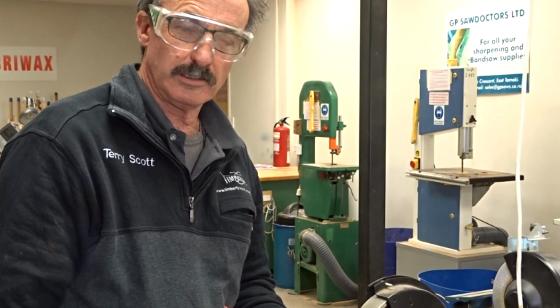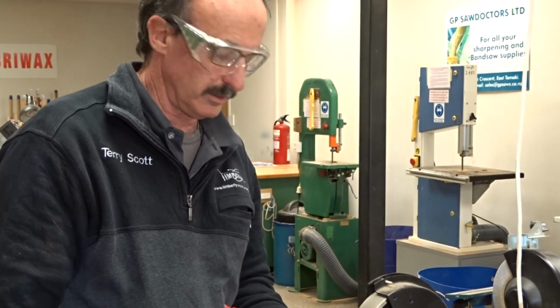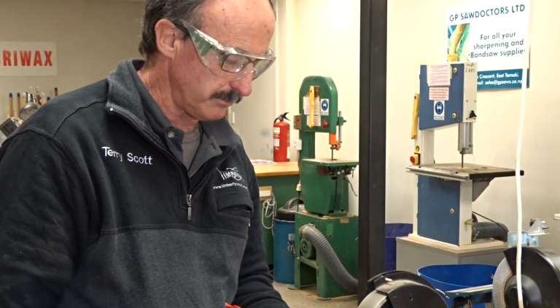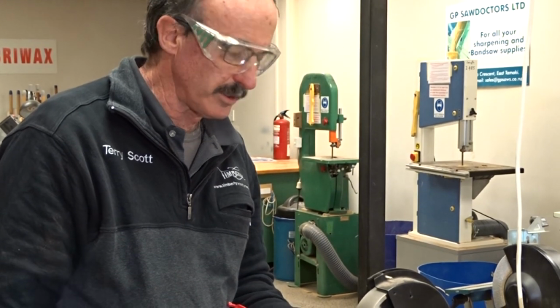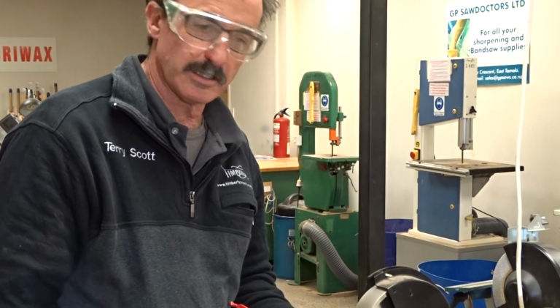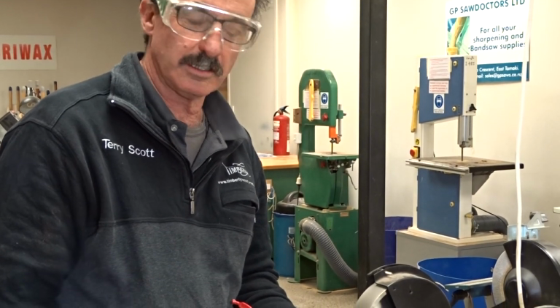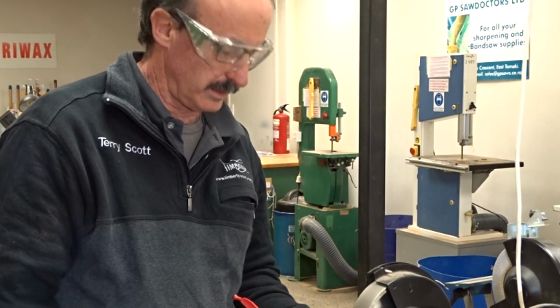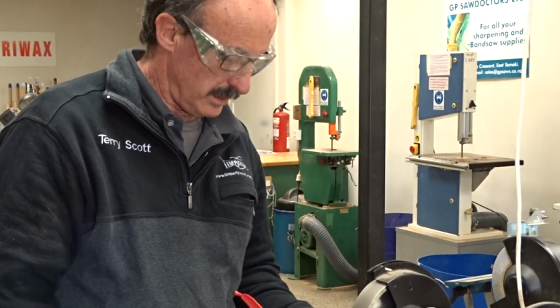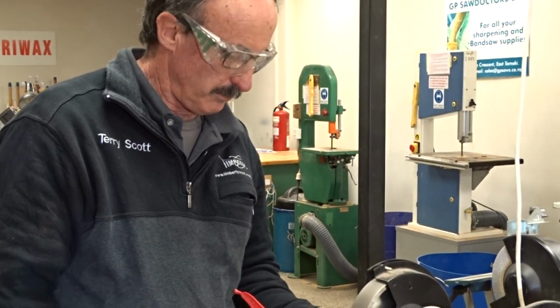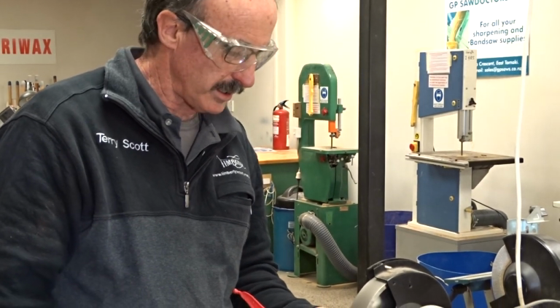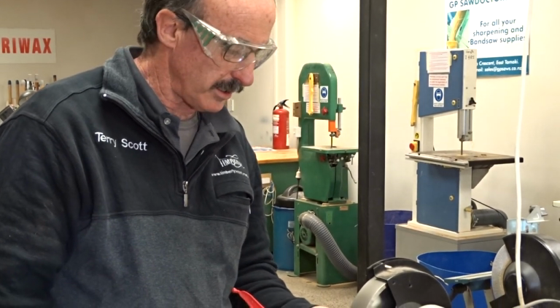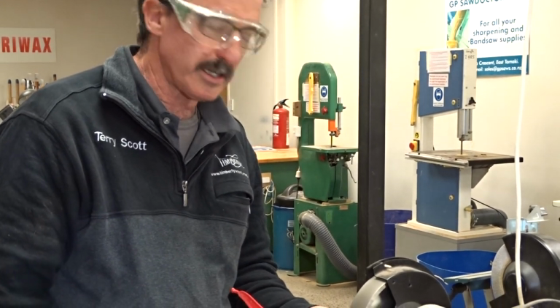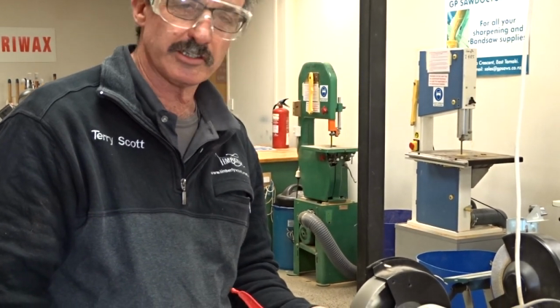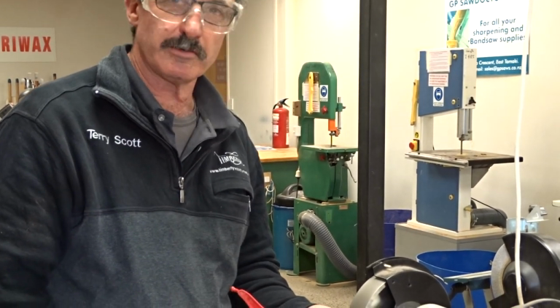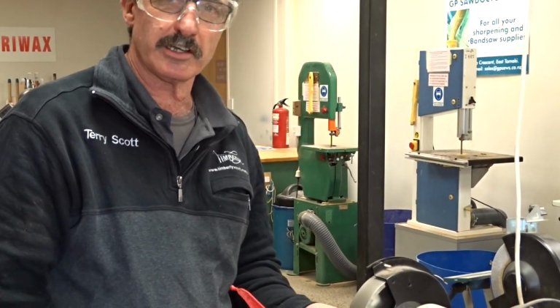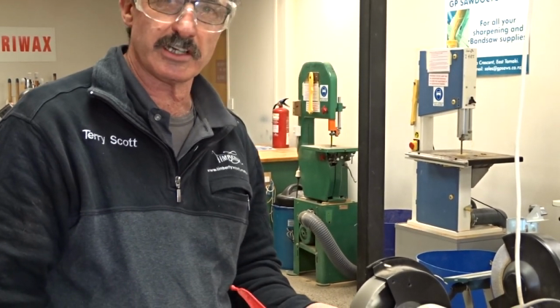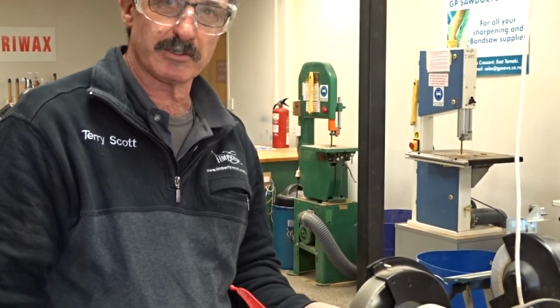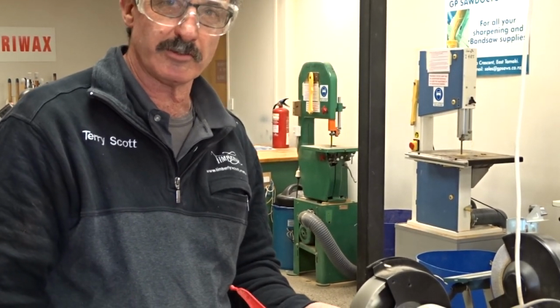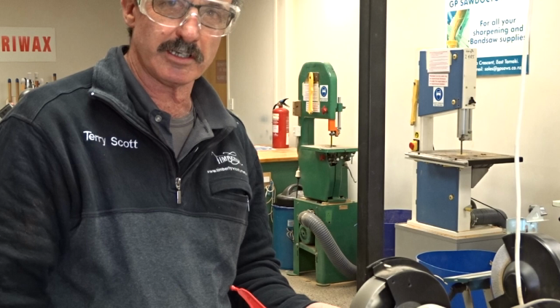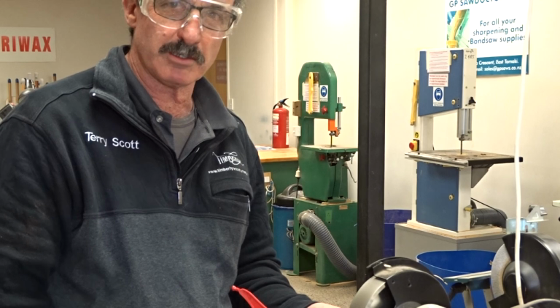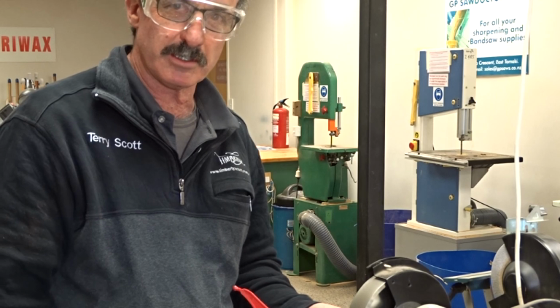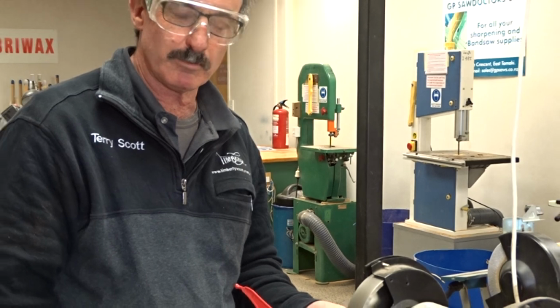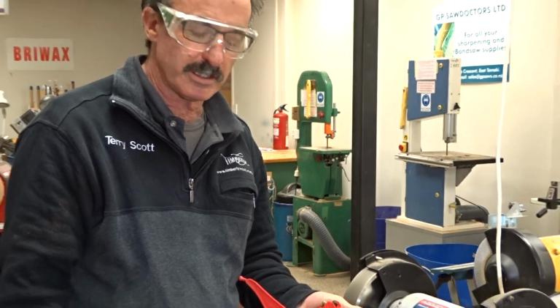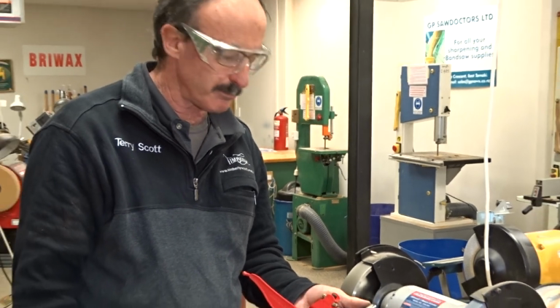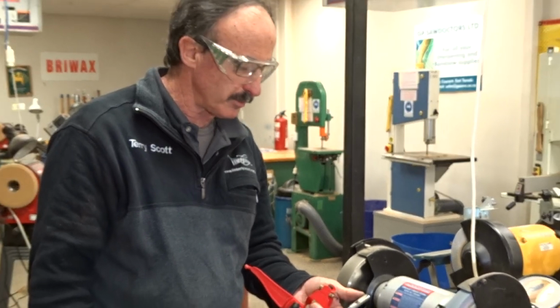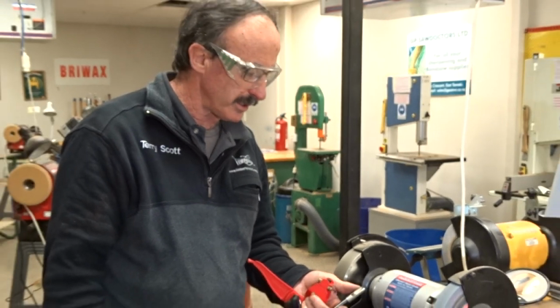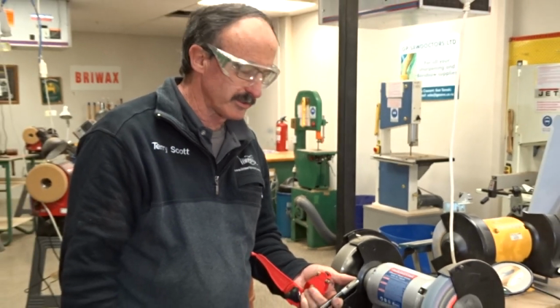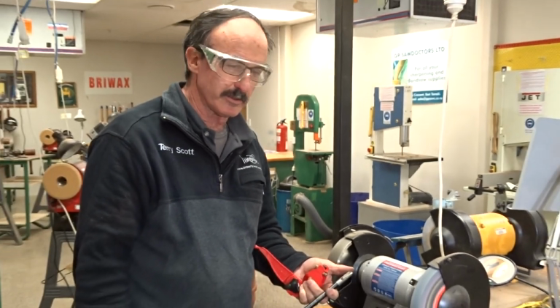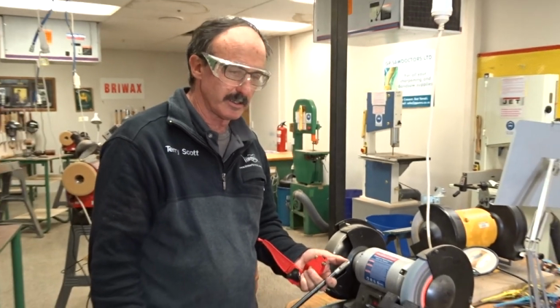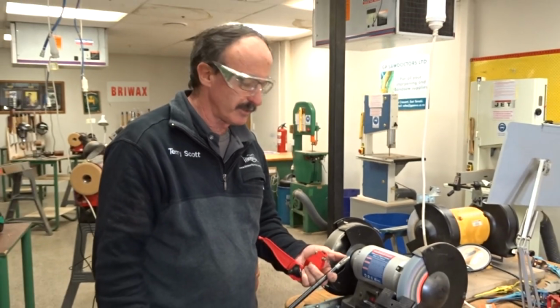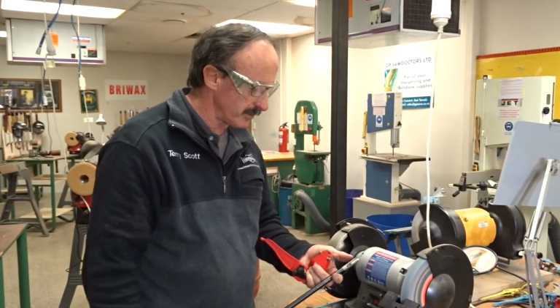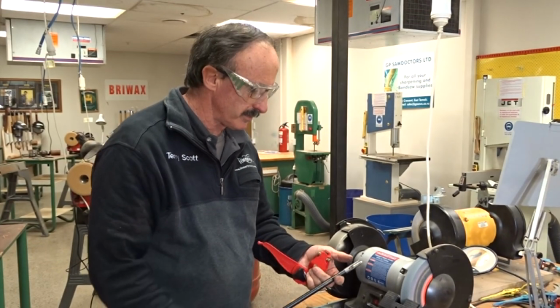Good morning. I'm going to show you how to sharpen a 13mm woodcut bolt gouge to 35 degrees.